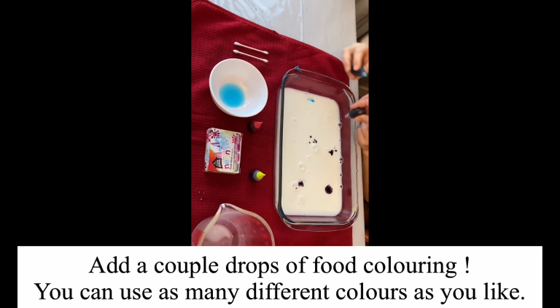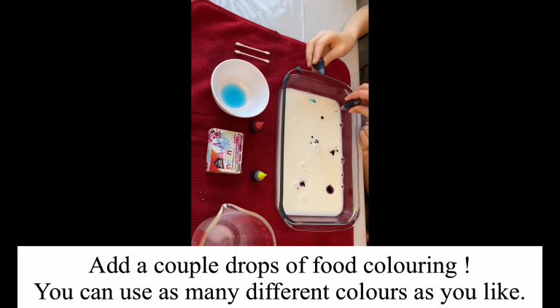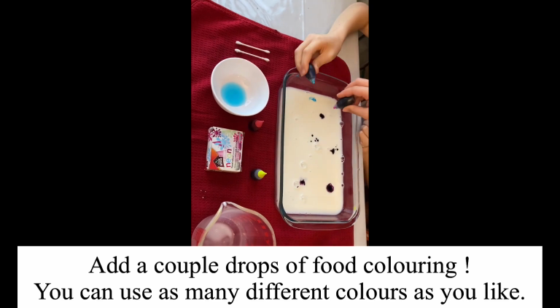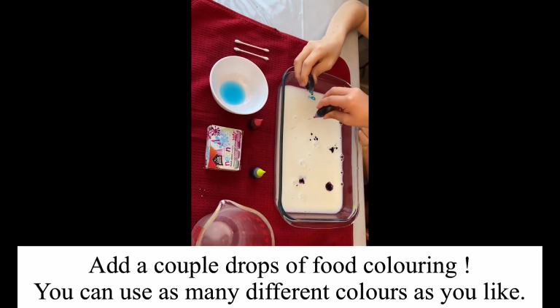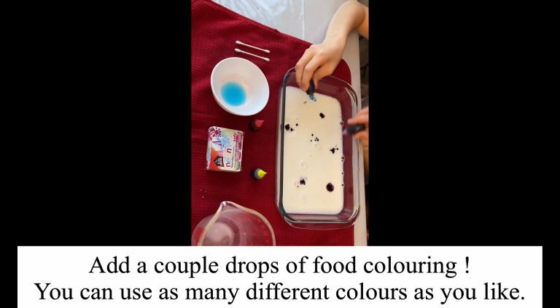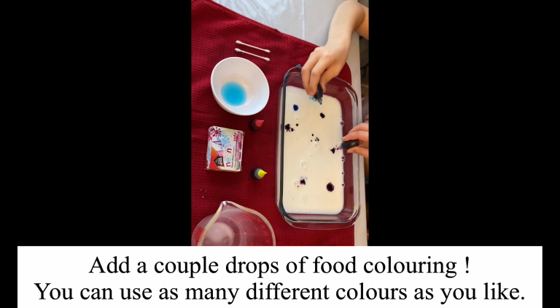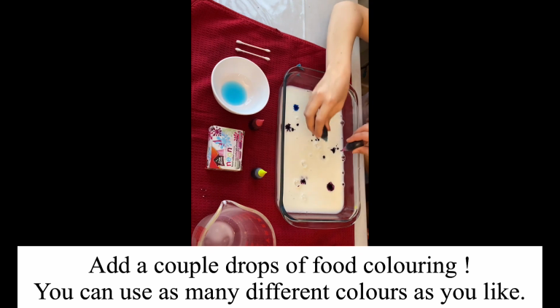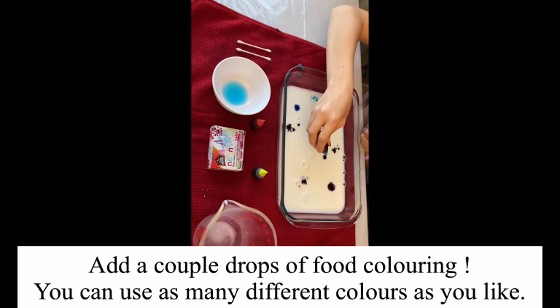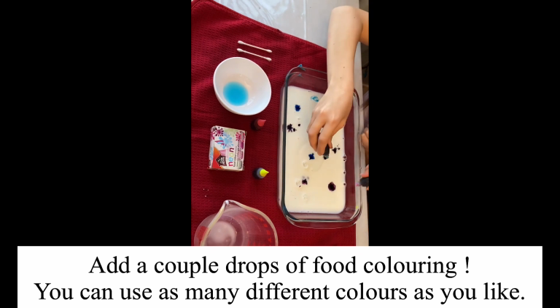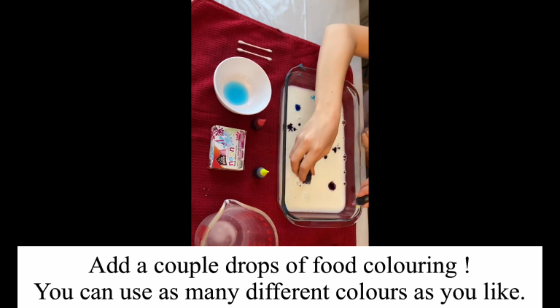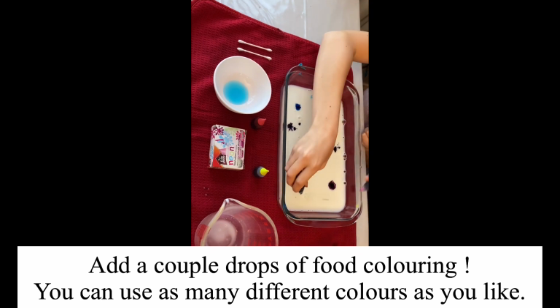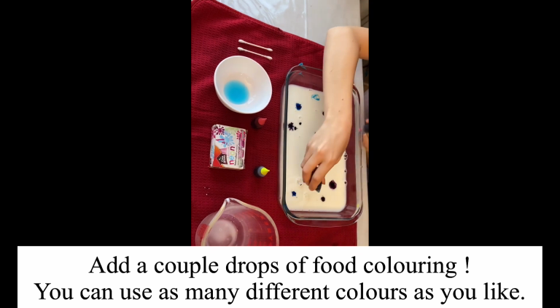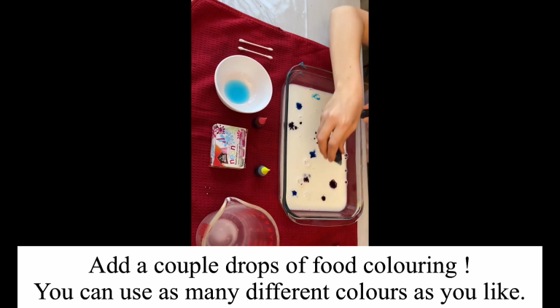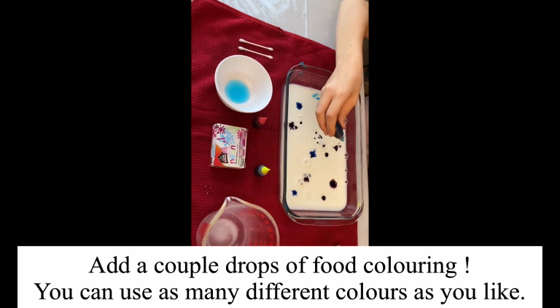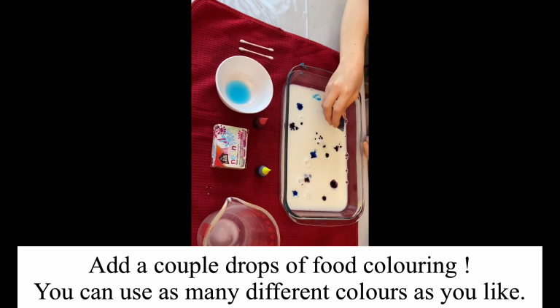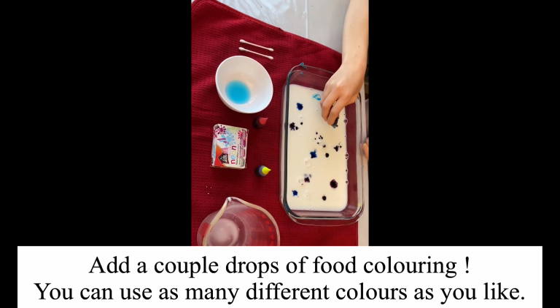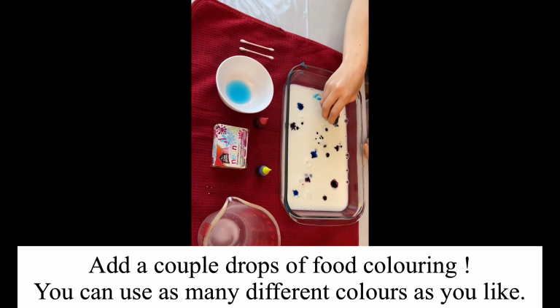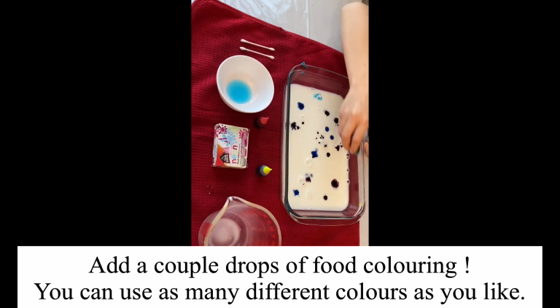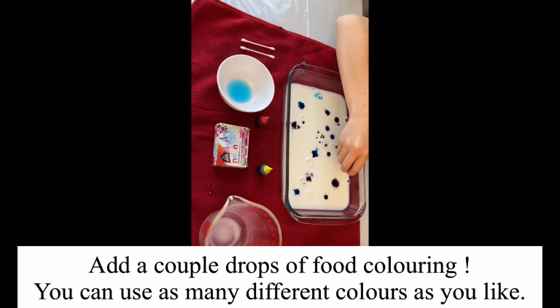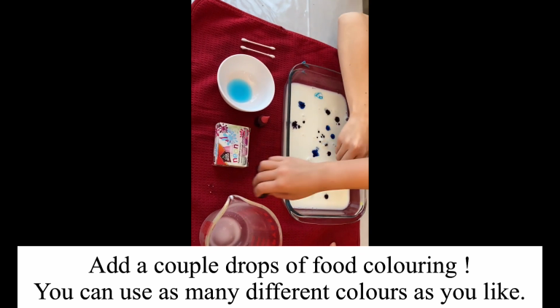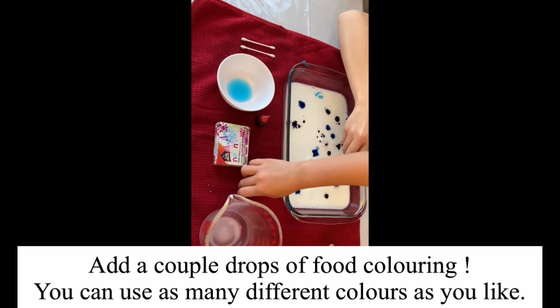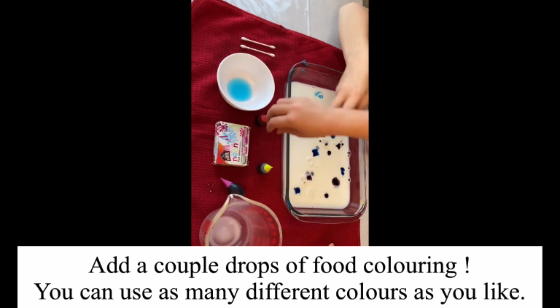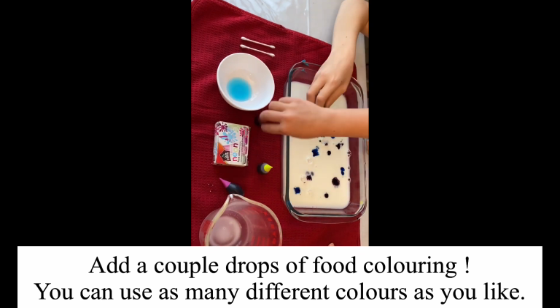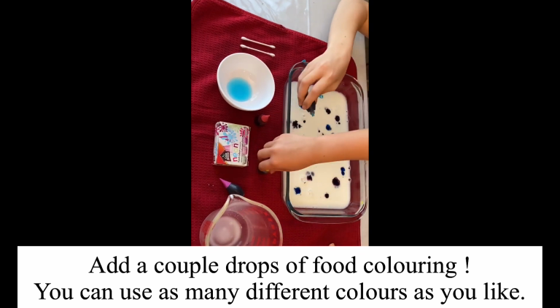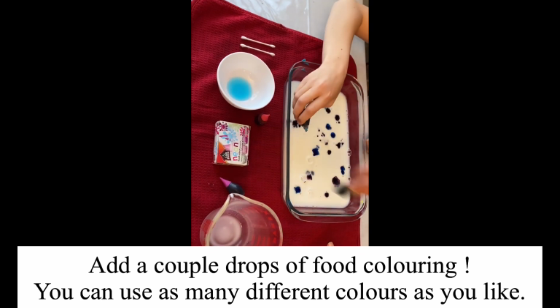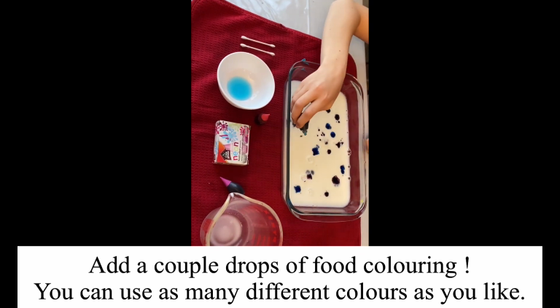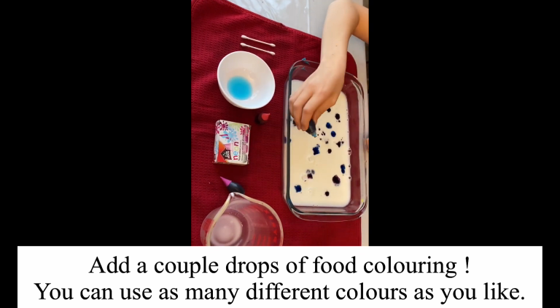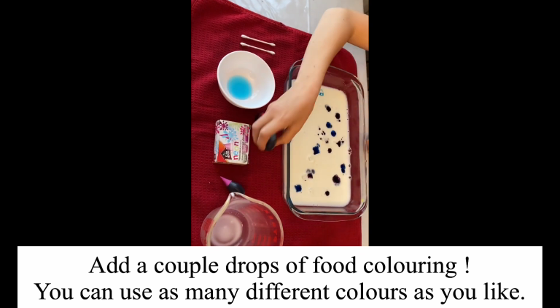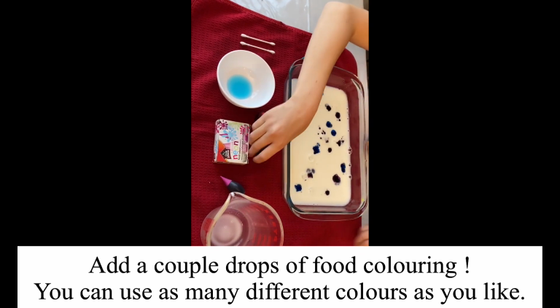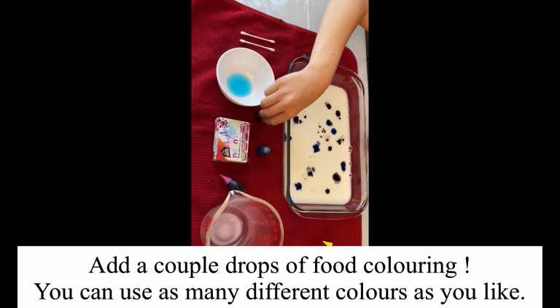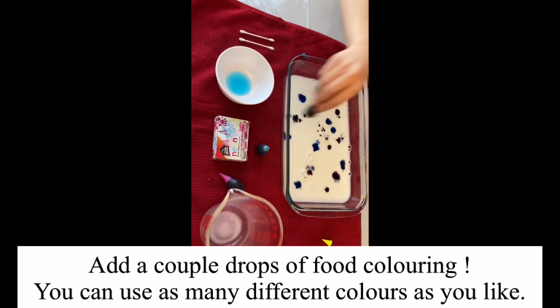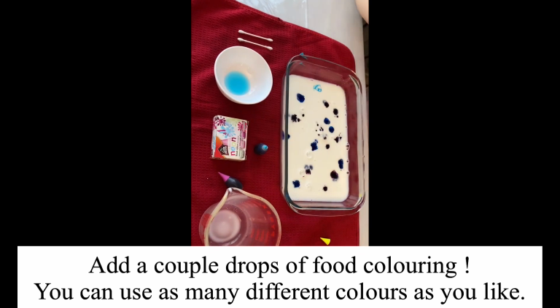Add a couple drops of food coloring. You can use as many different colors as you like.